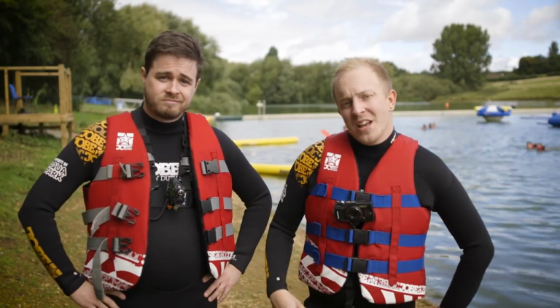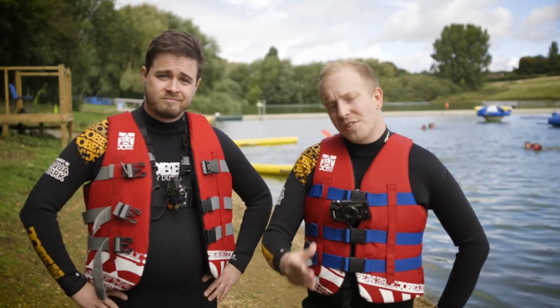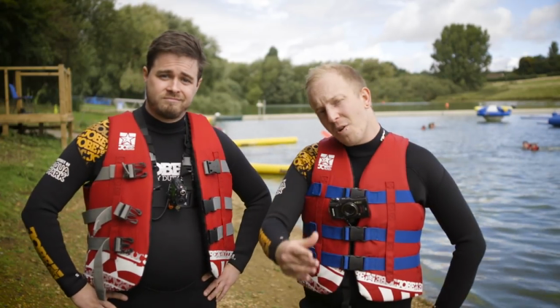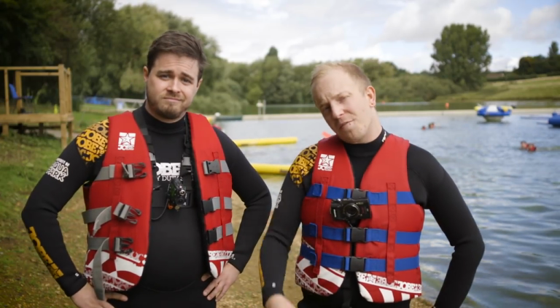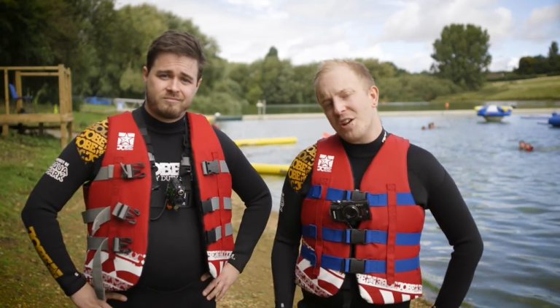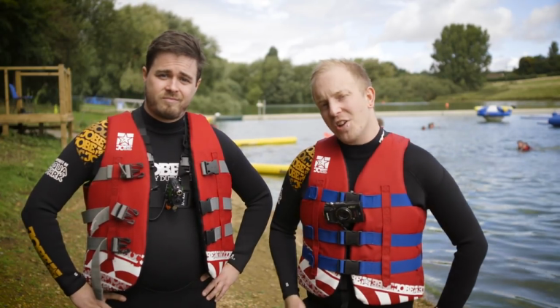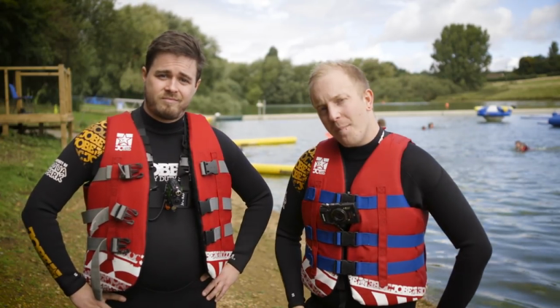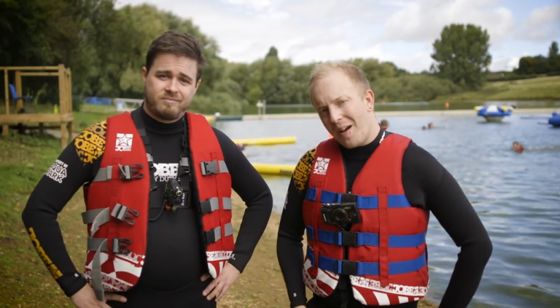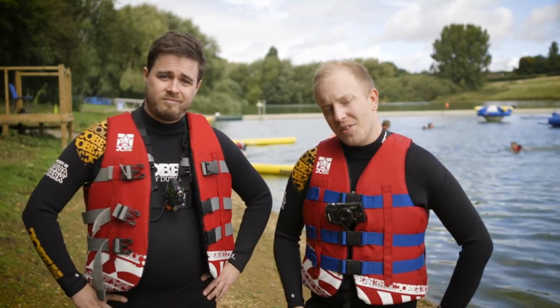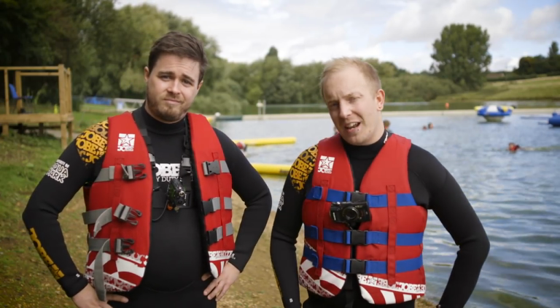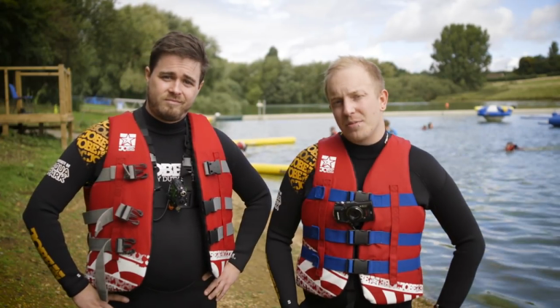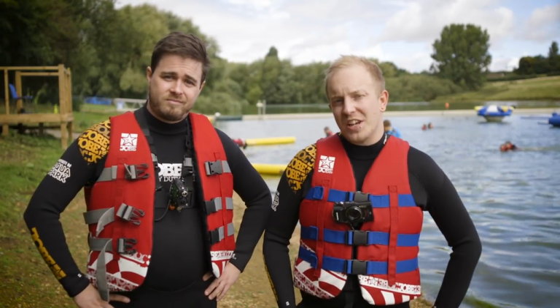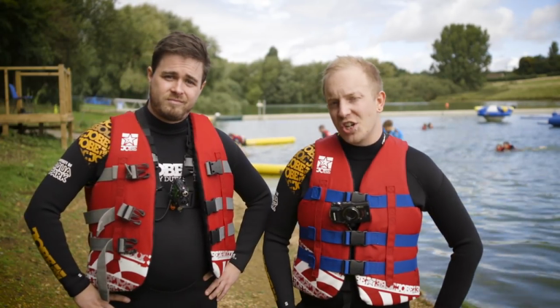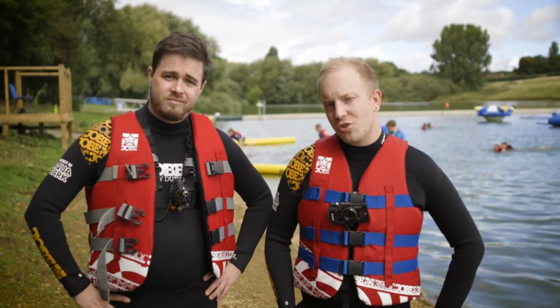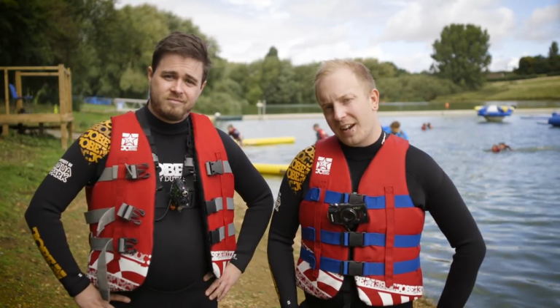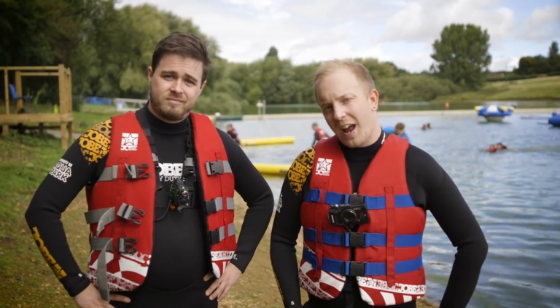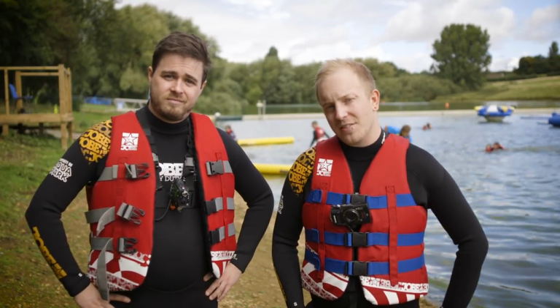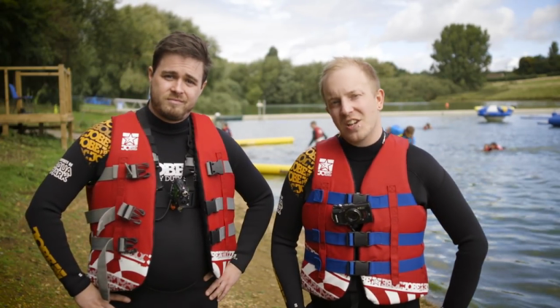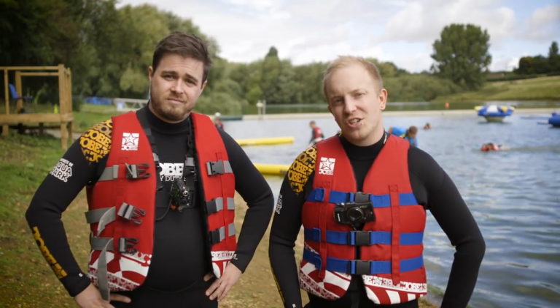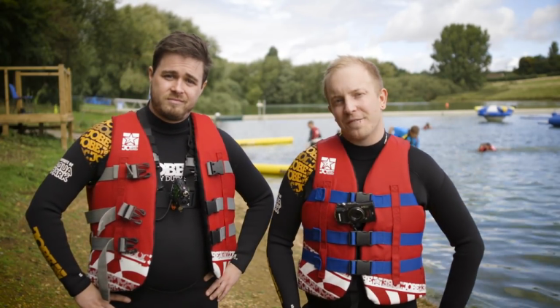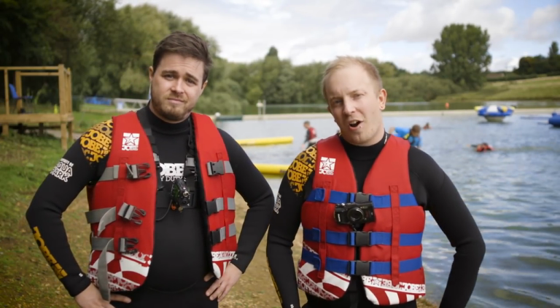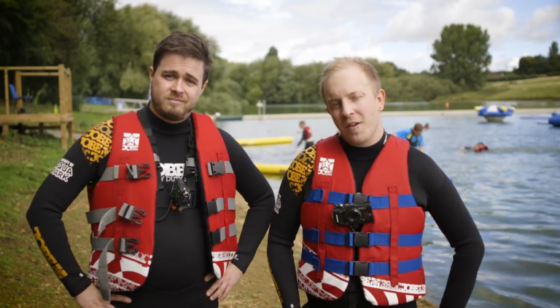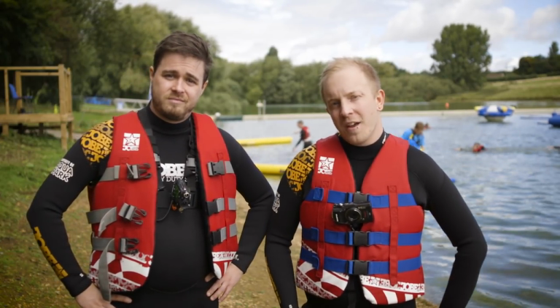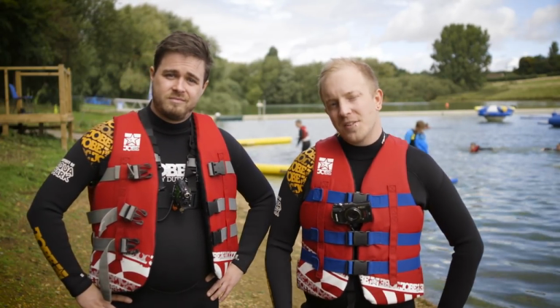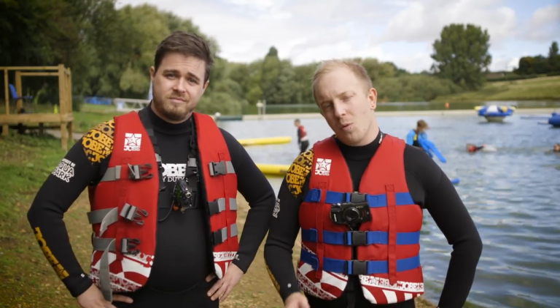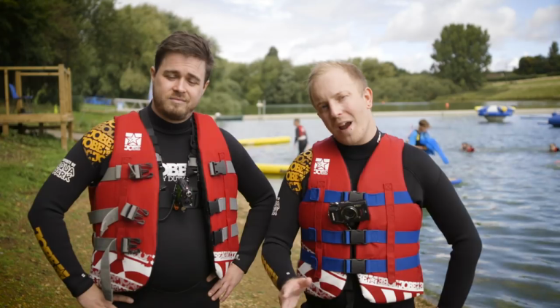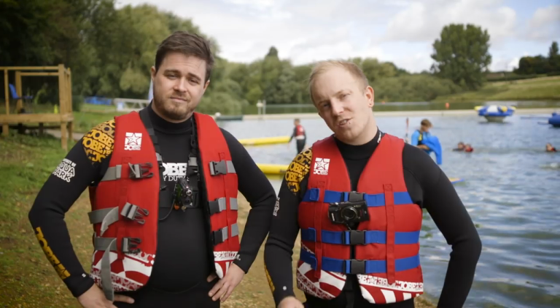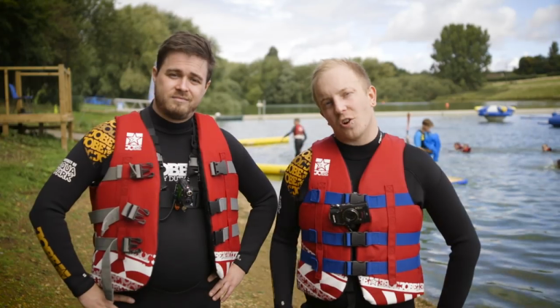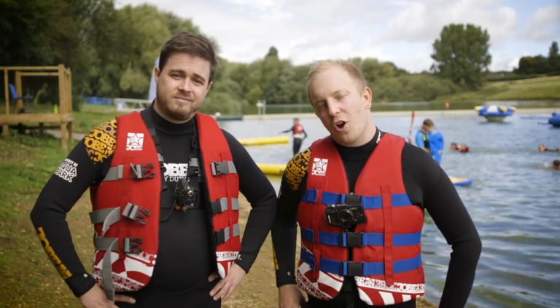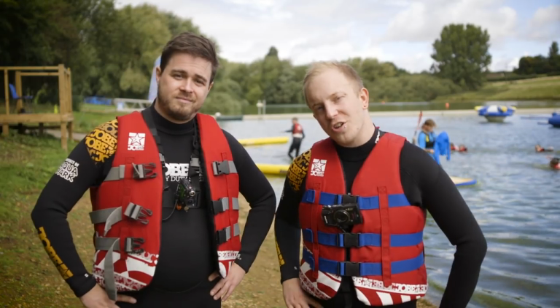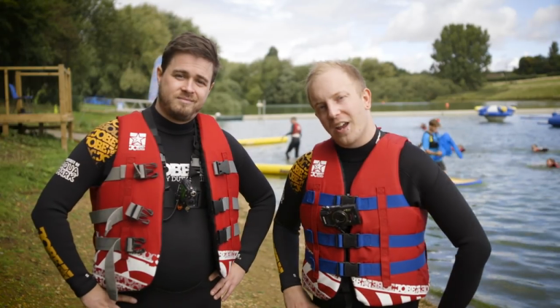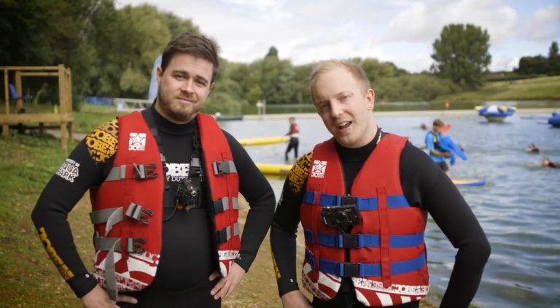For more information about the Olympus TG Tracker and TG5, visit wex.co.uk.